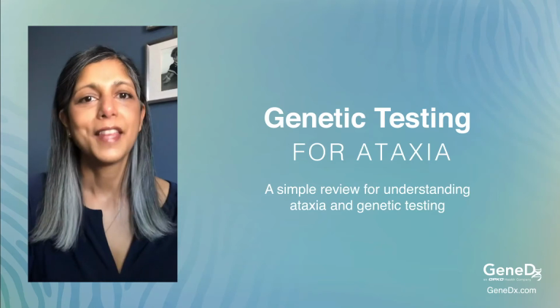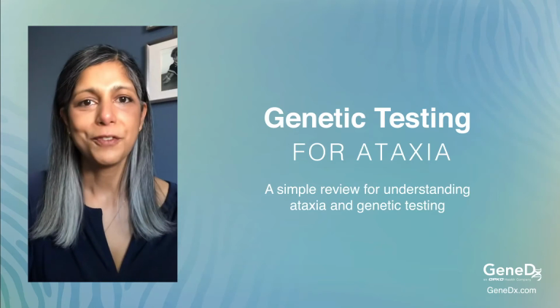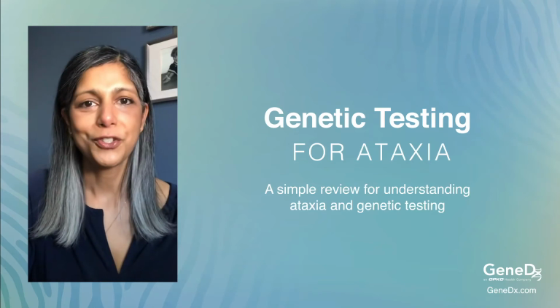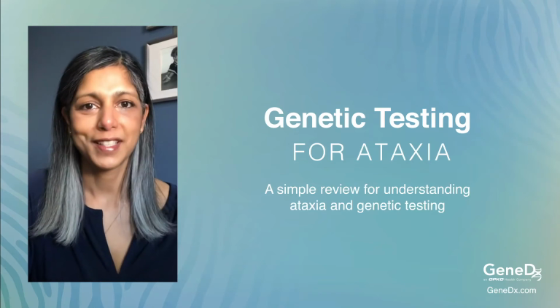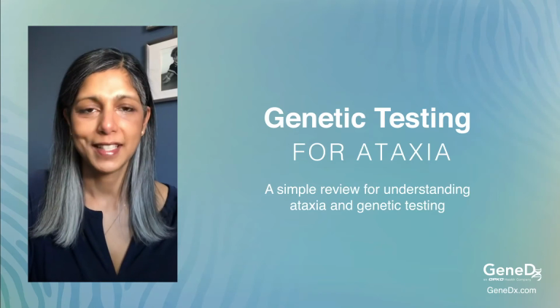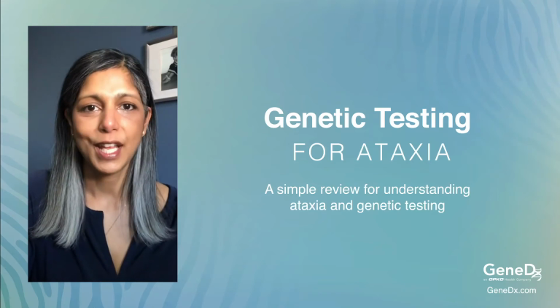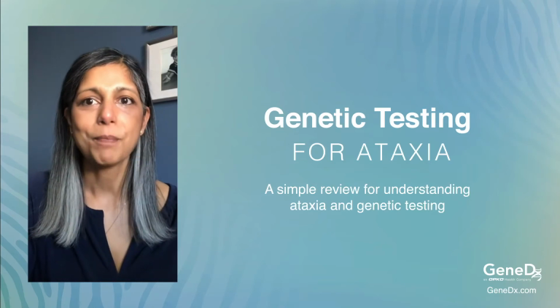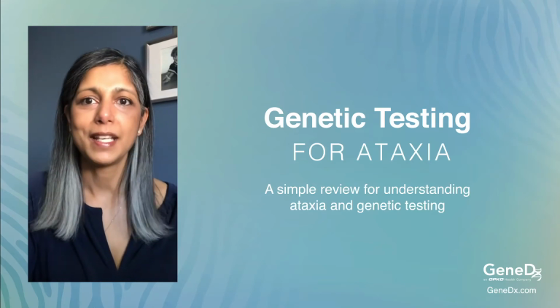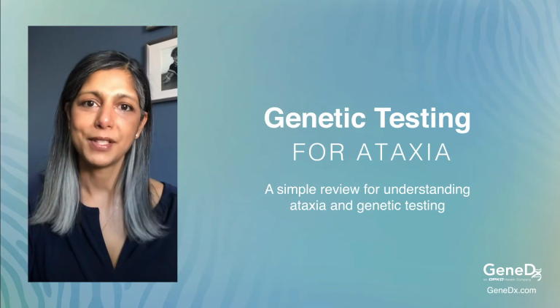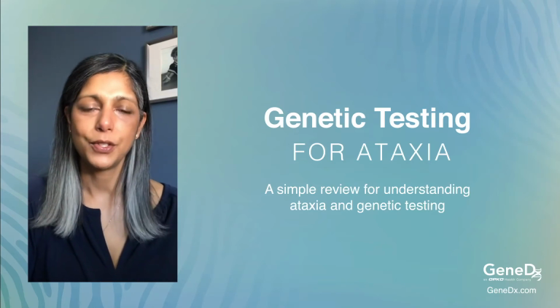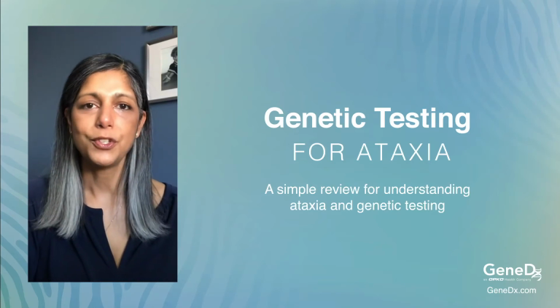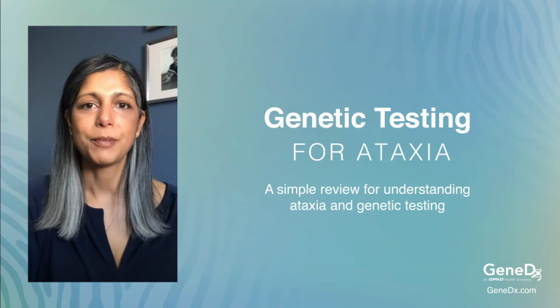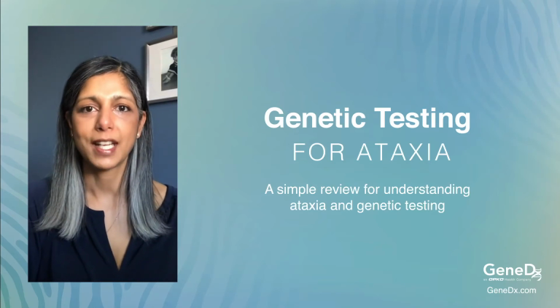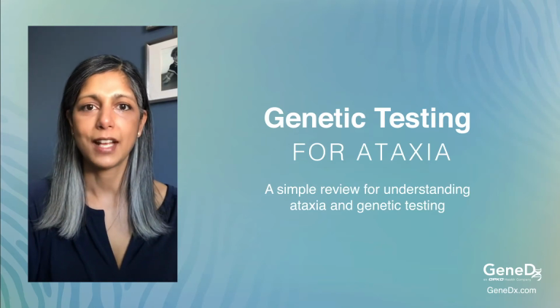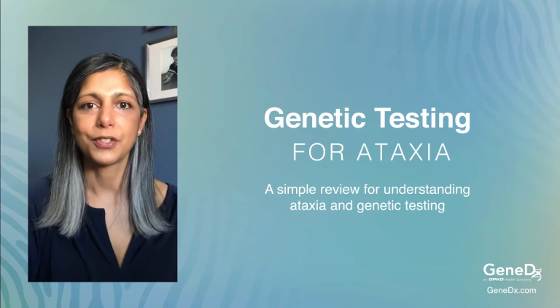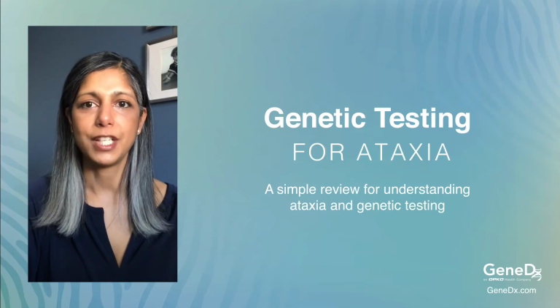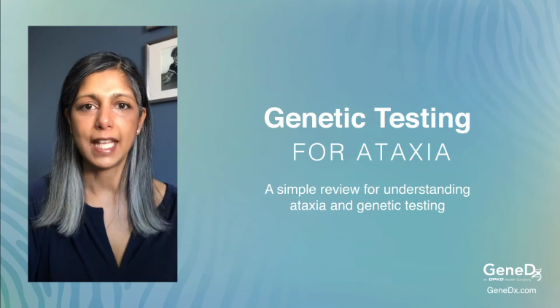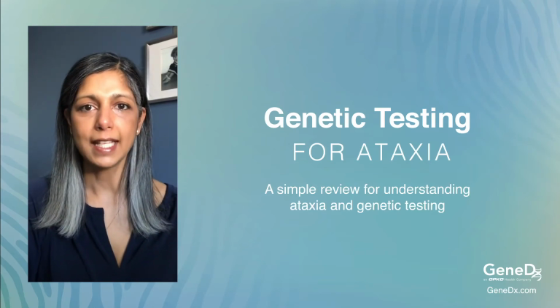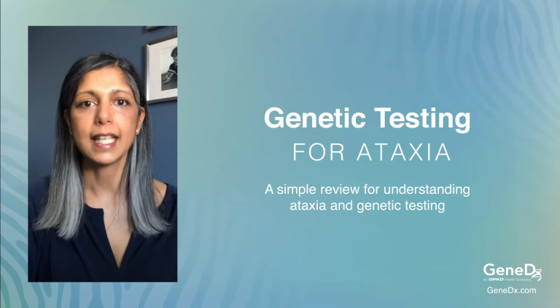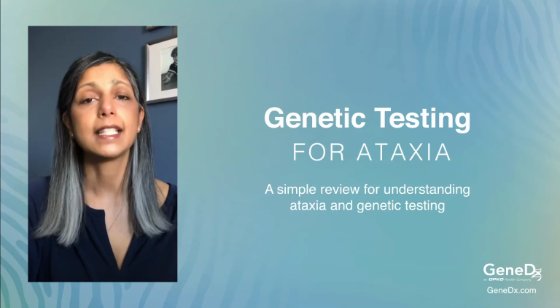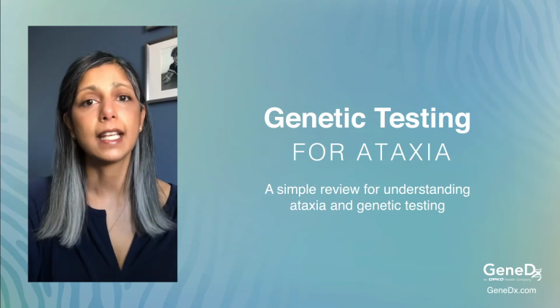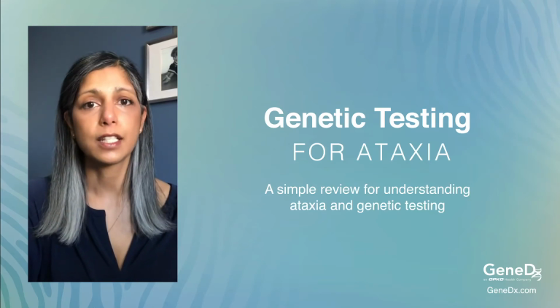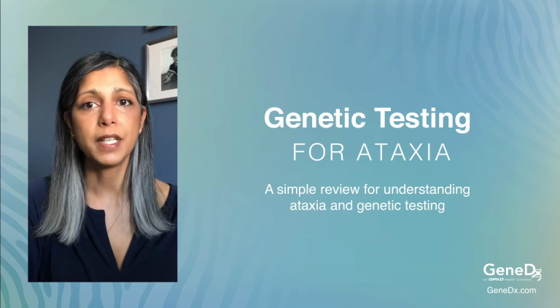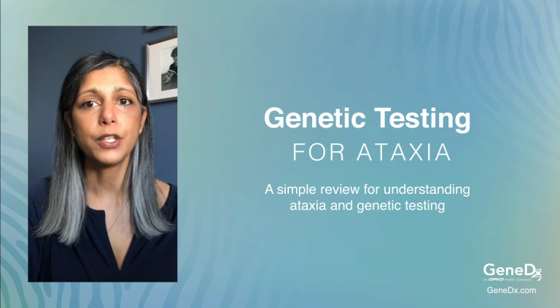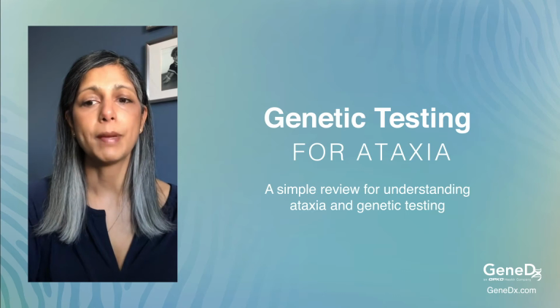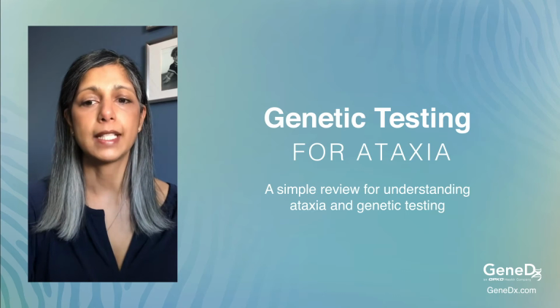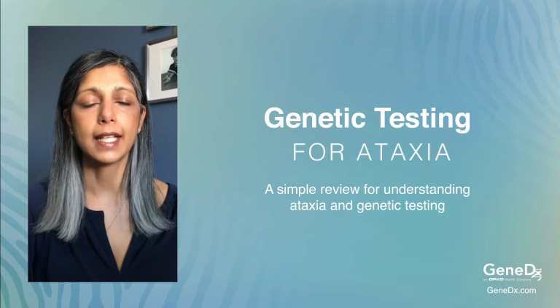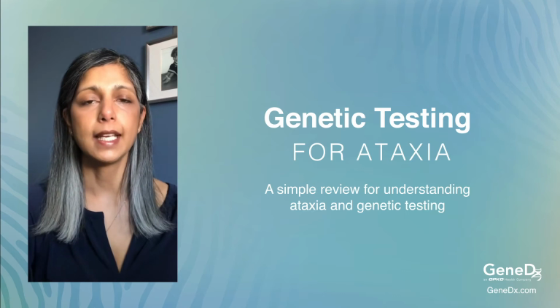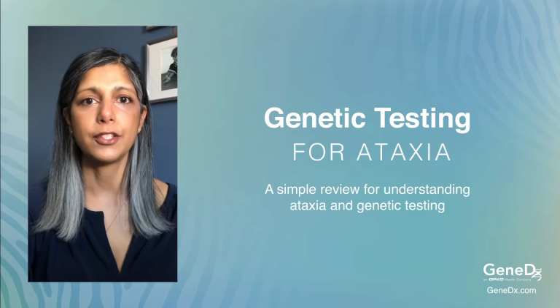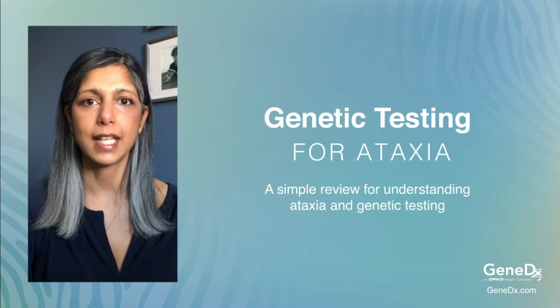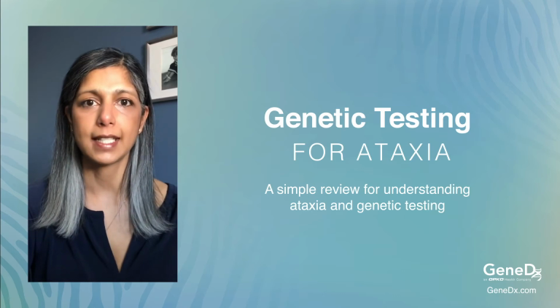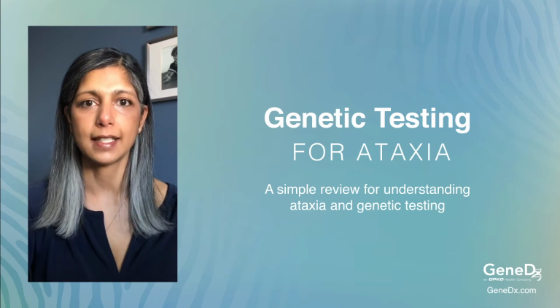Thank you for joining us today. My name is Suj. I'm a genetic counselor at GeneDx, and today I'd like to speak to you about ataxia and genetic testing.